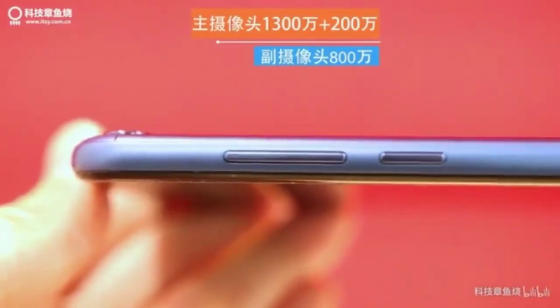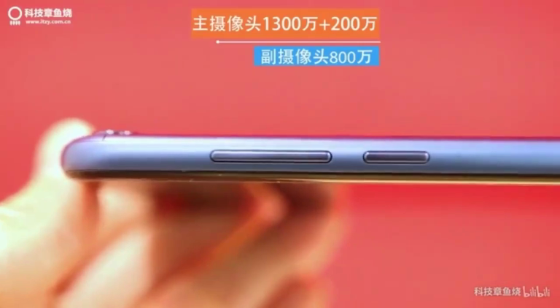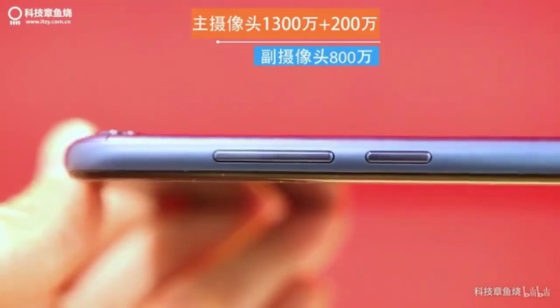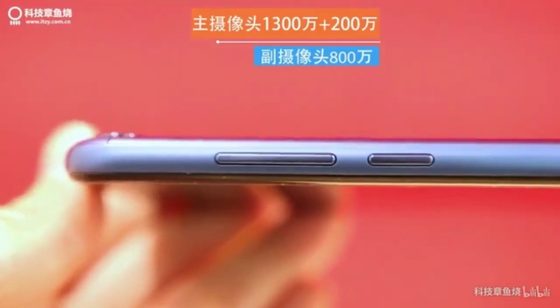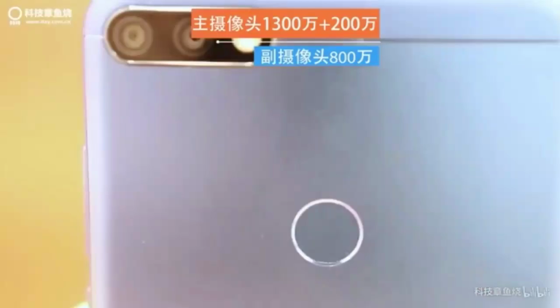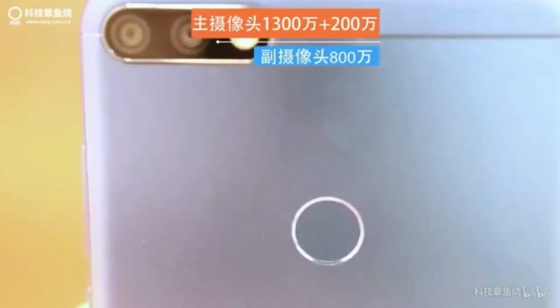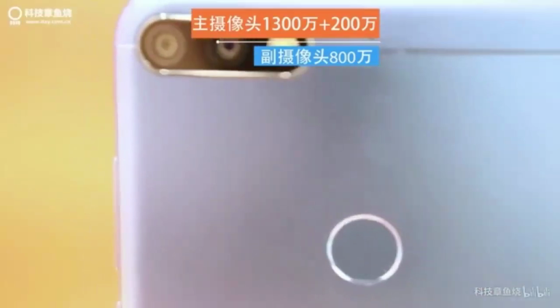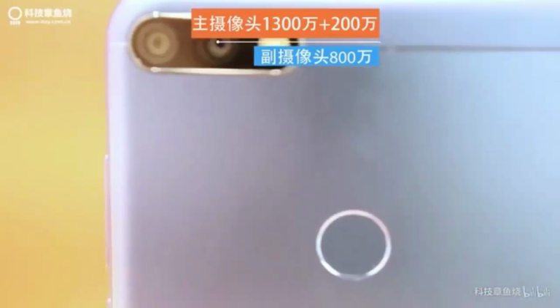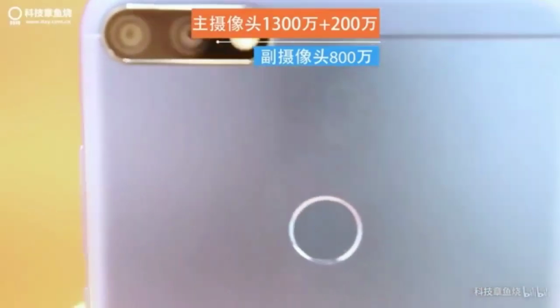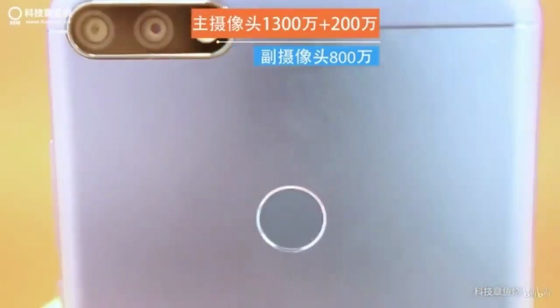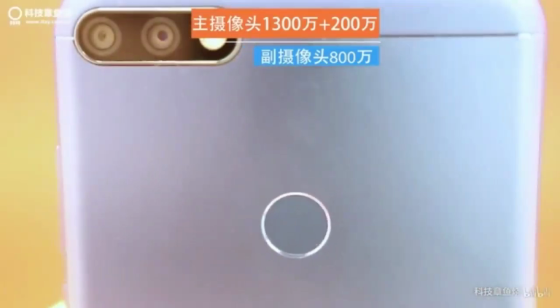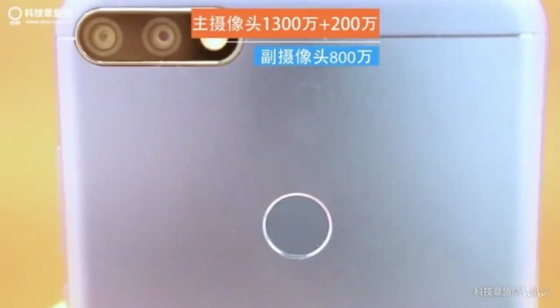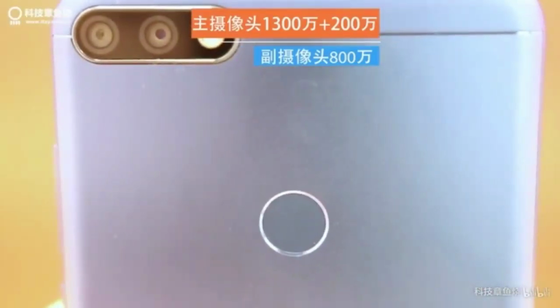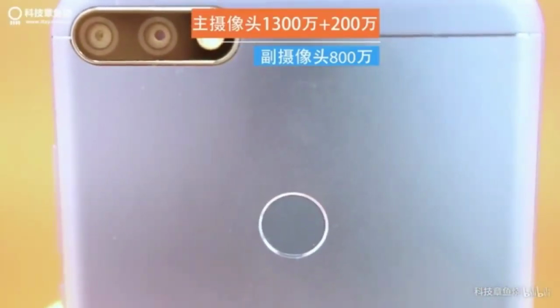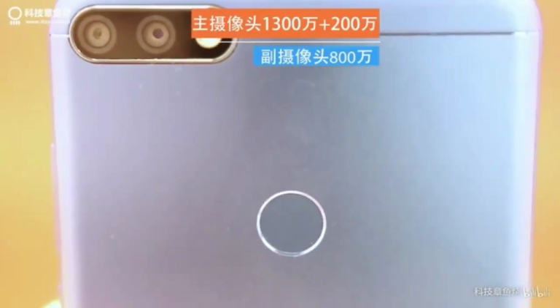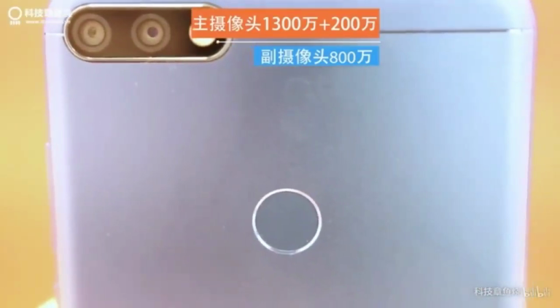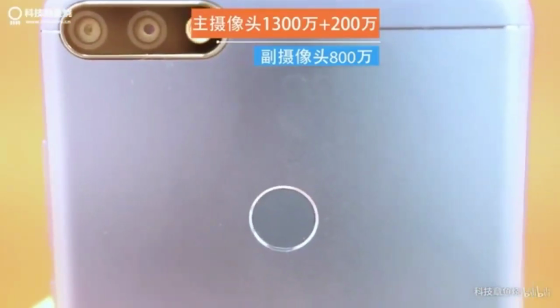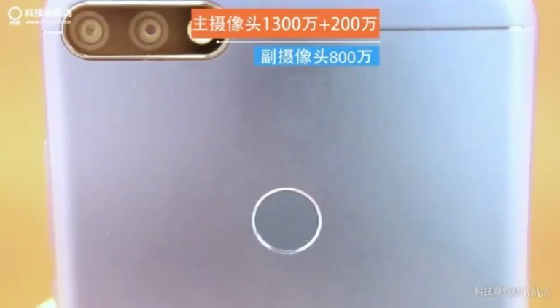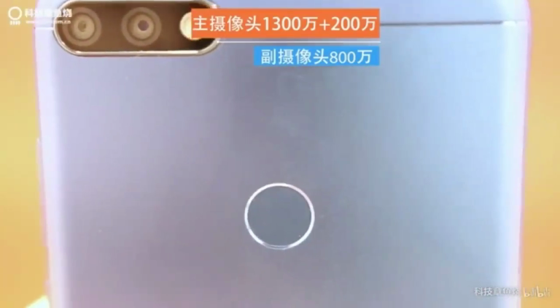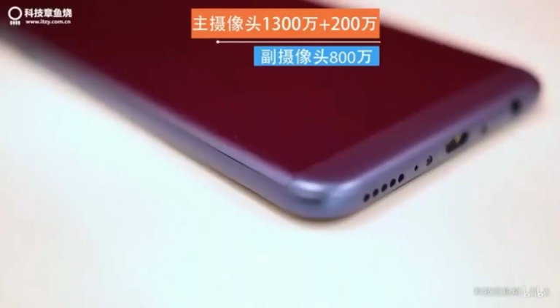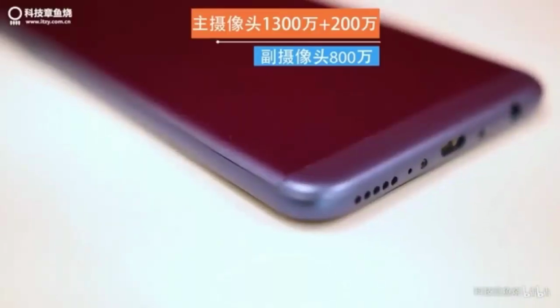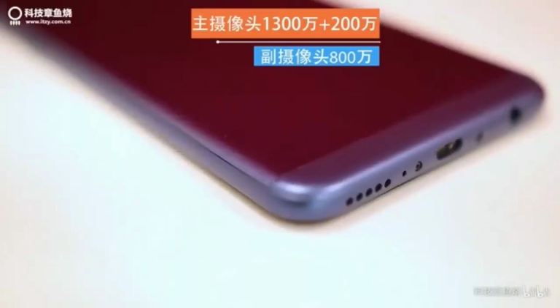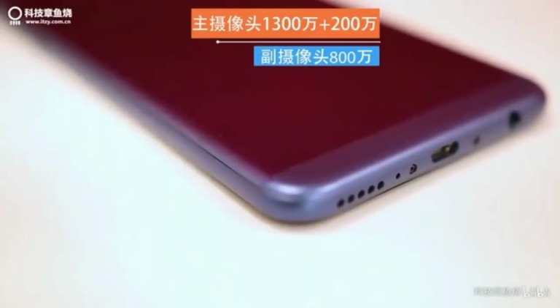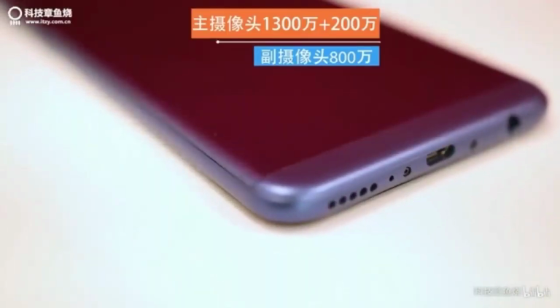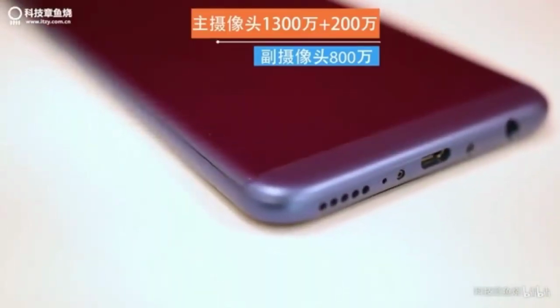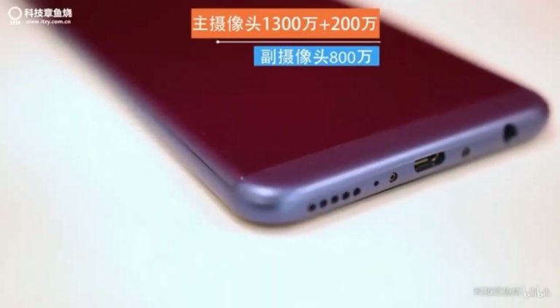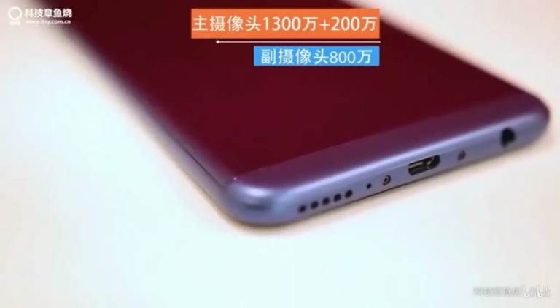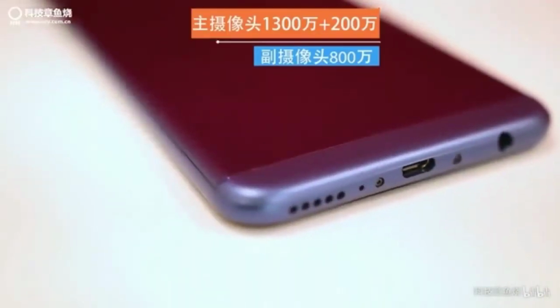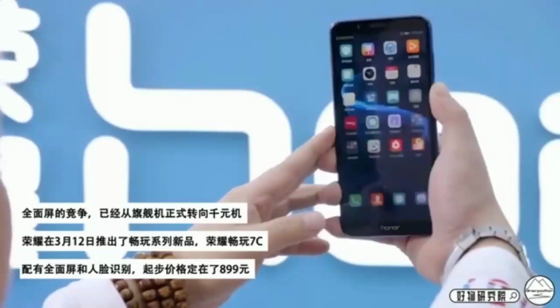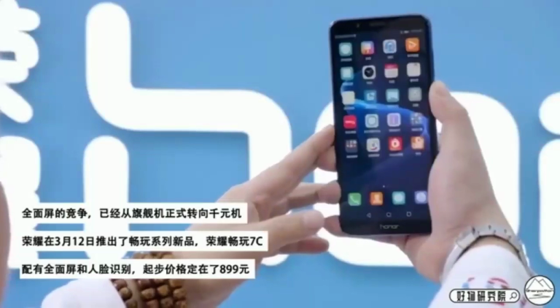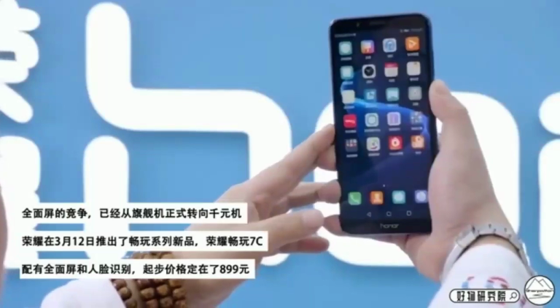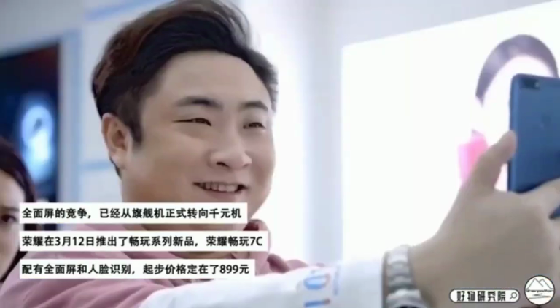The smartphone has a fingerprint scanner, and the device also supports face unlock.